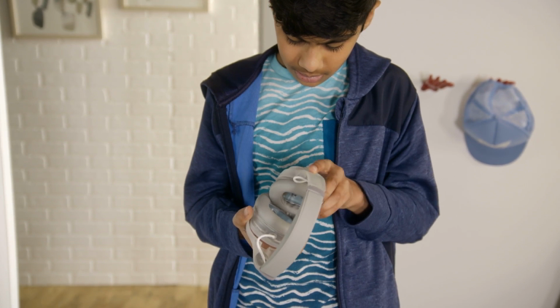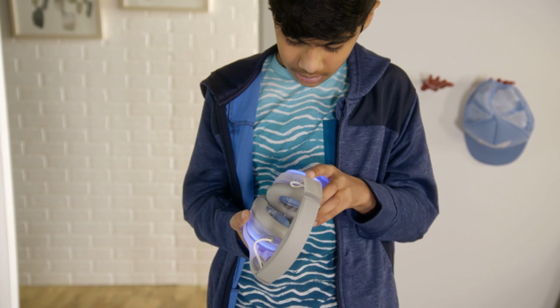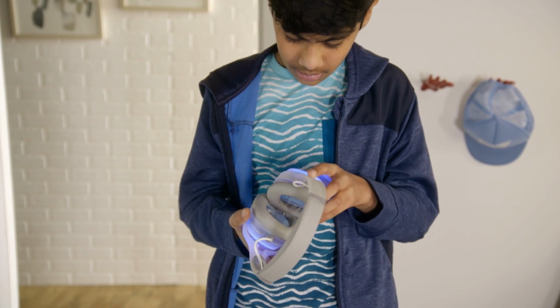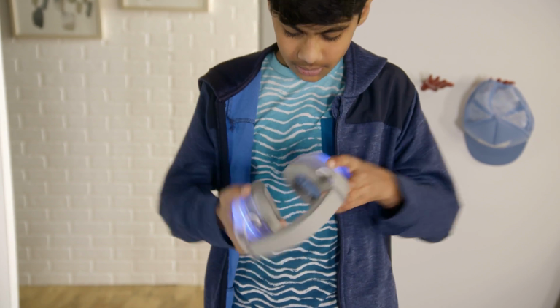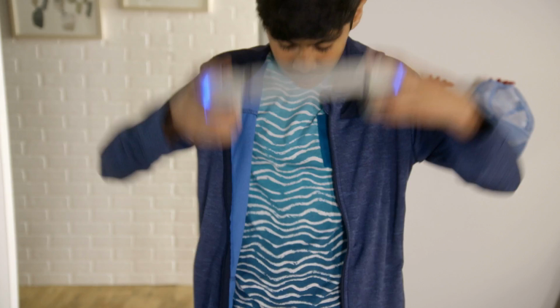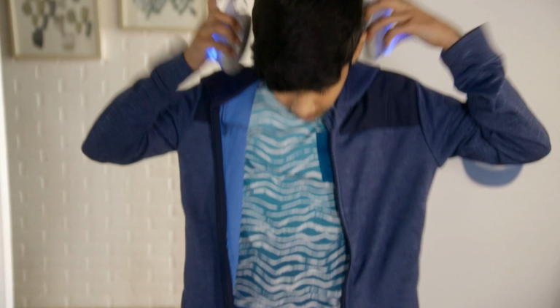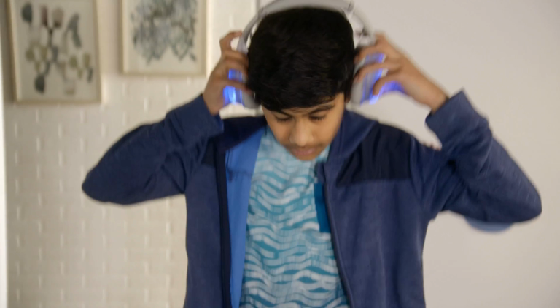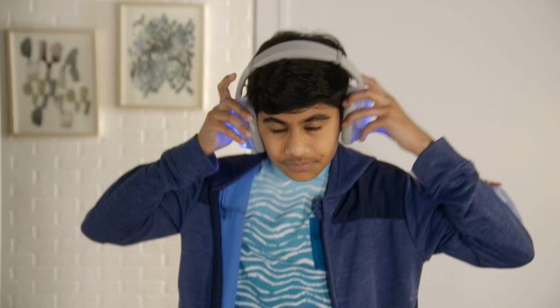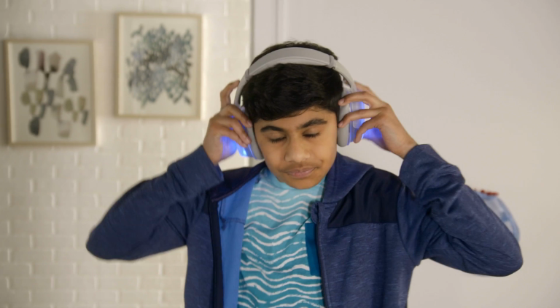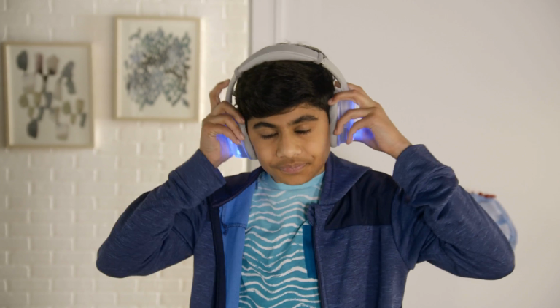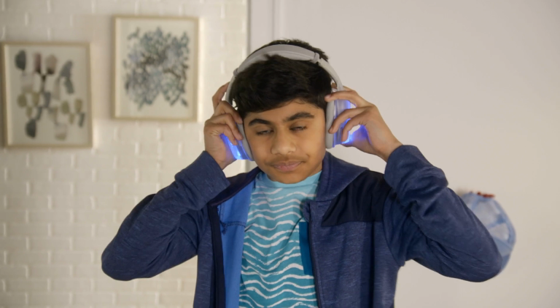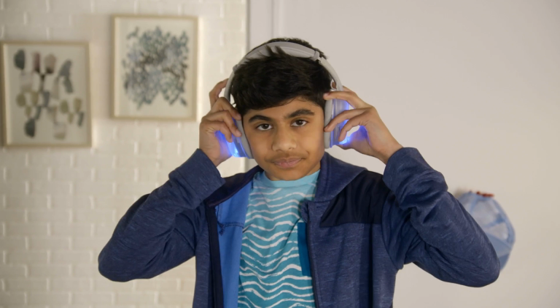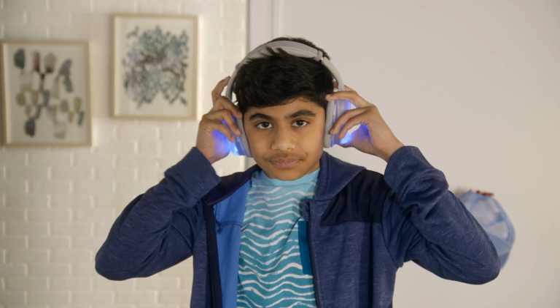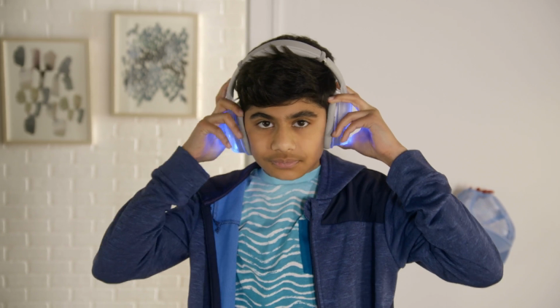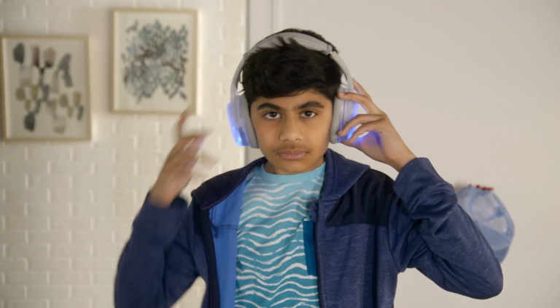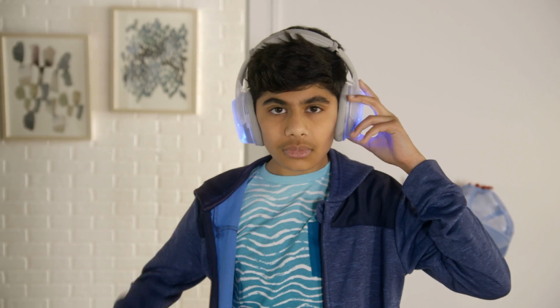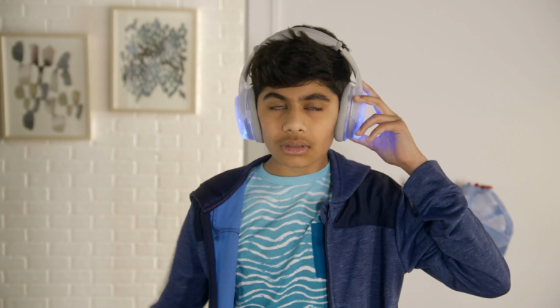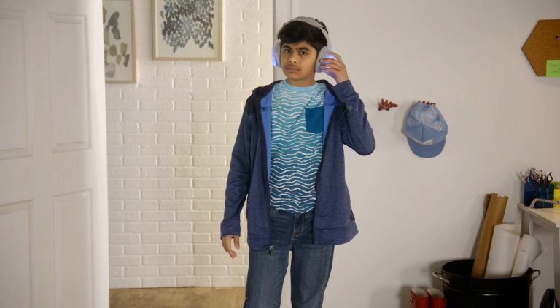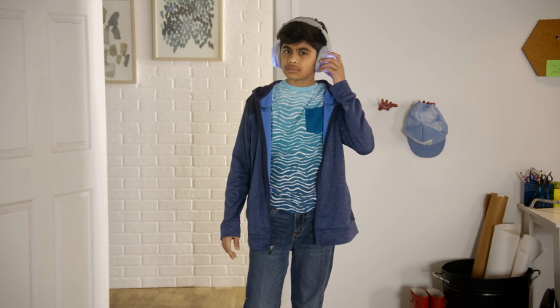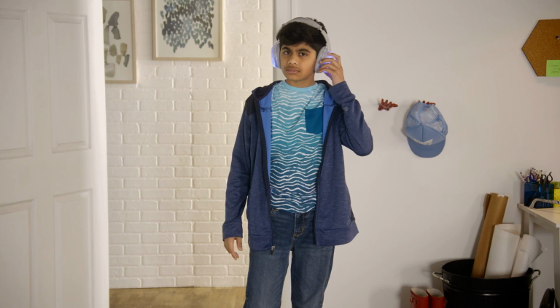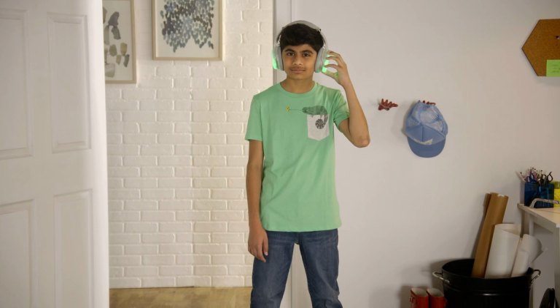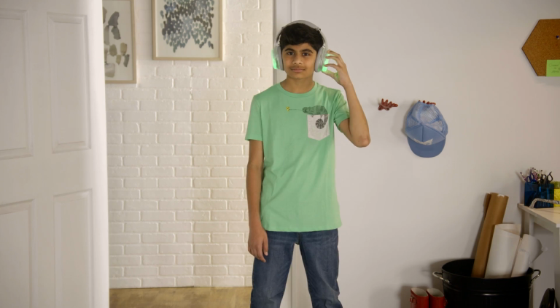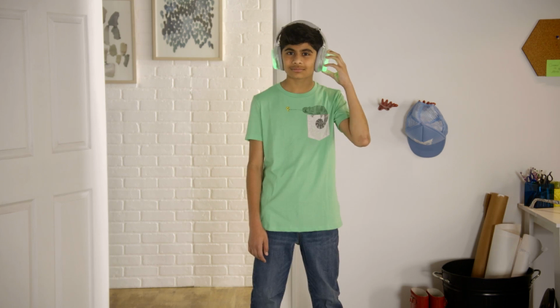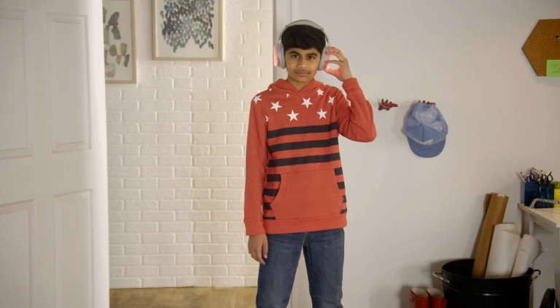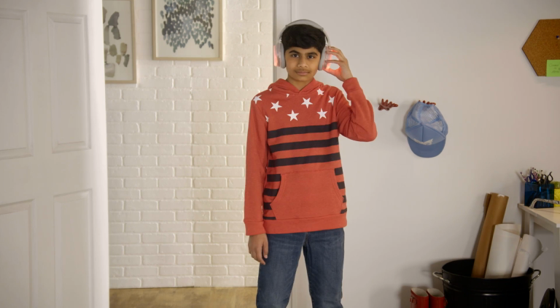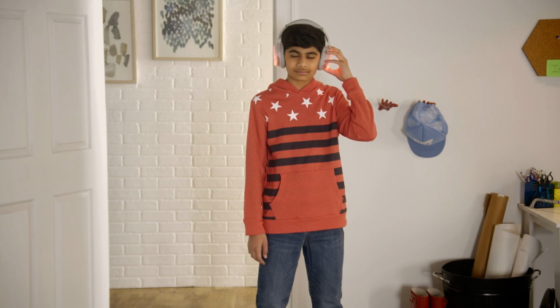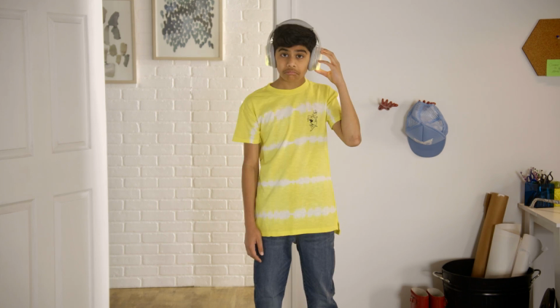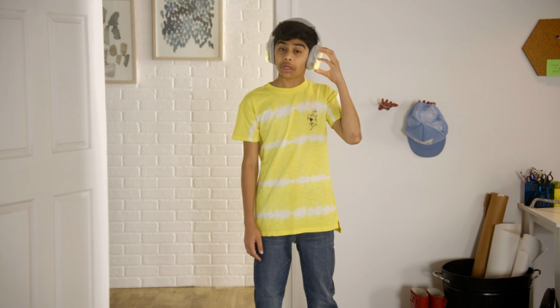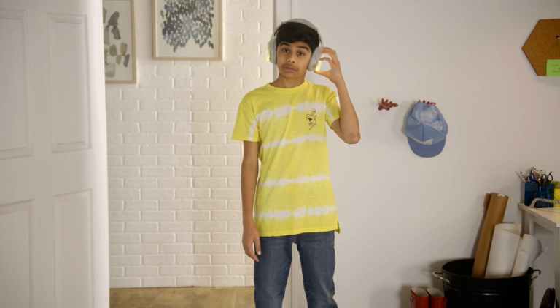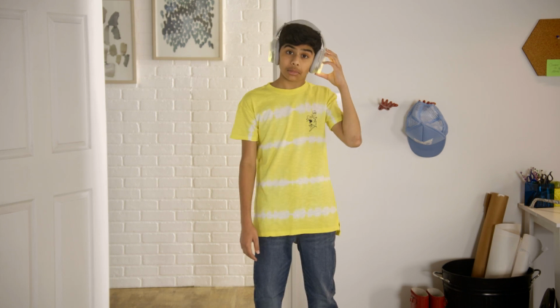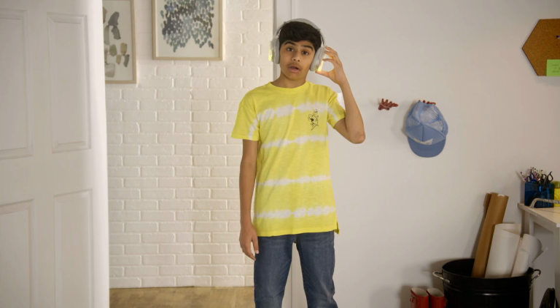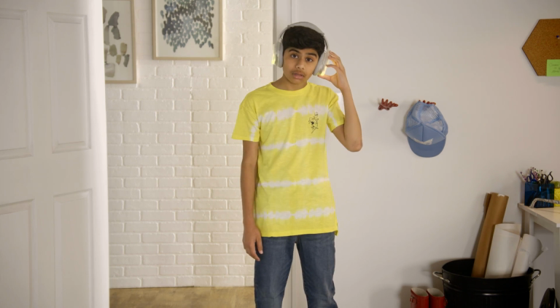Blue. Green. Red. Yellow. That's them all.